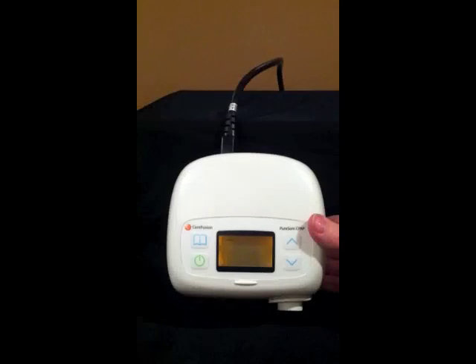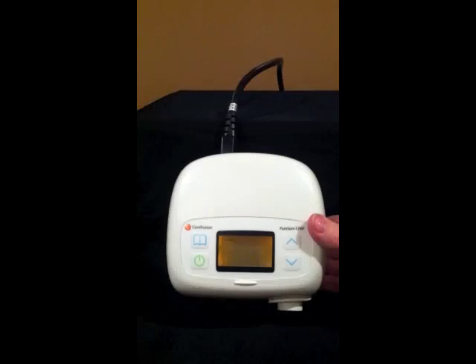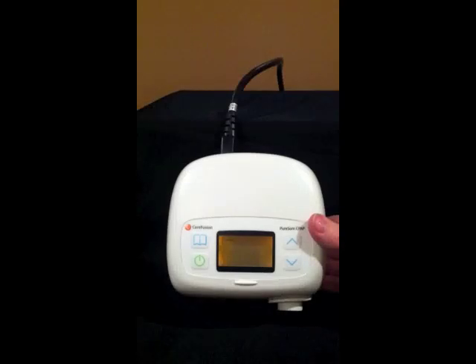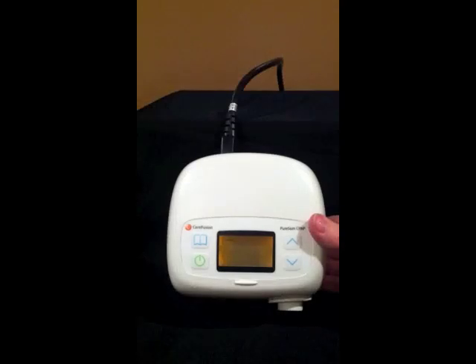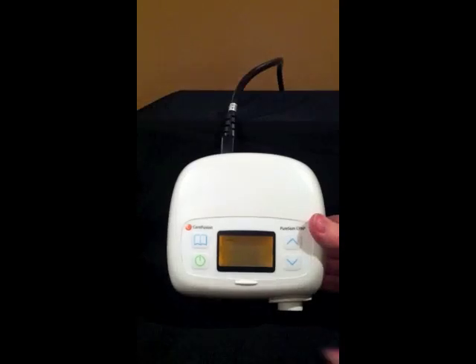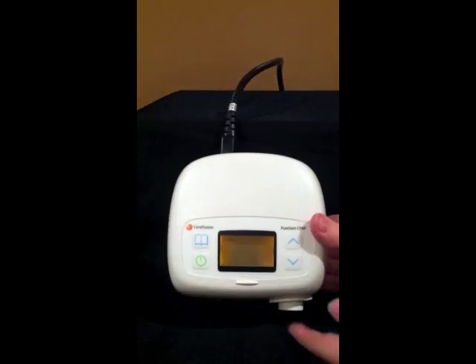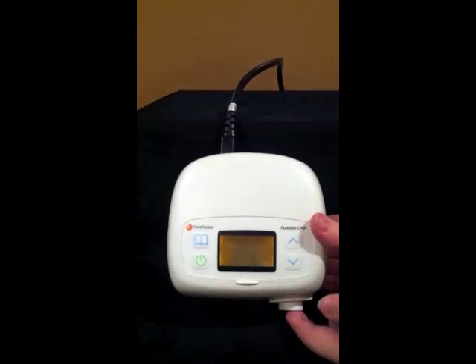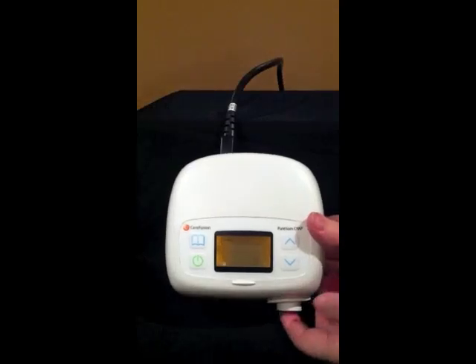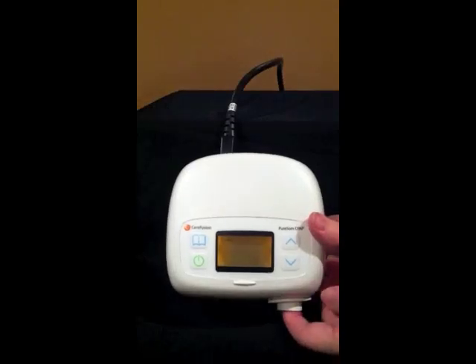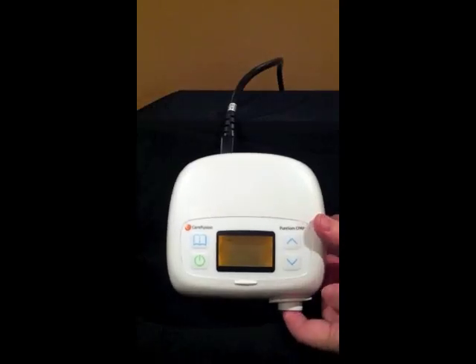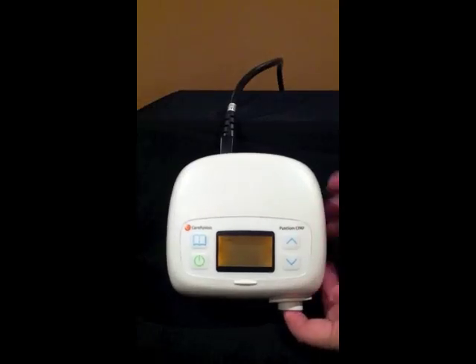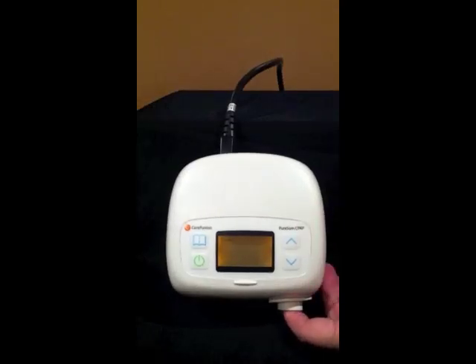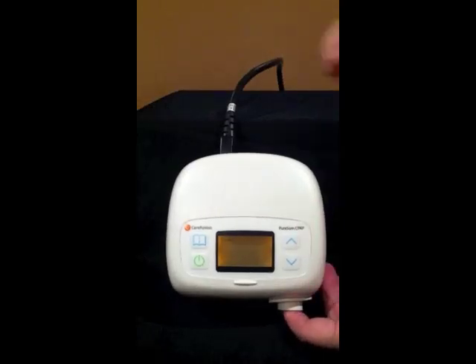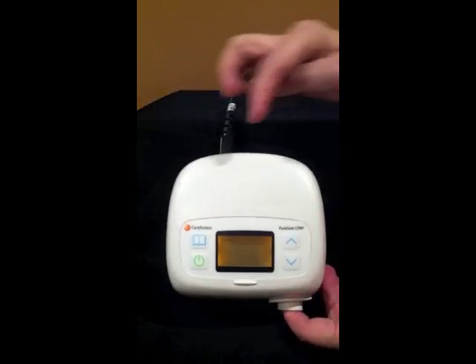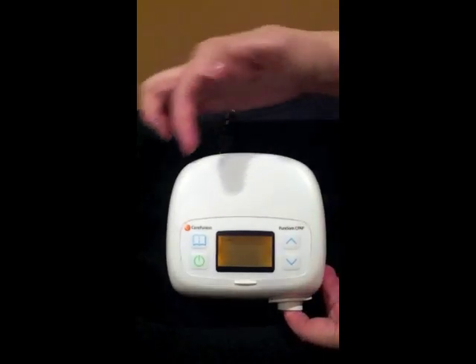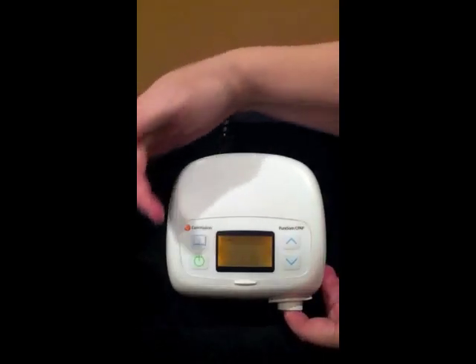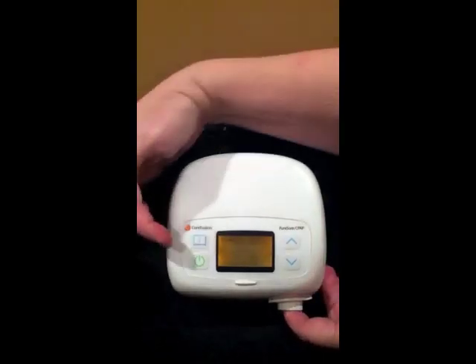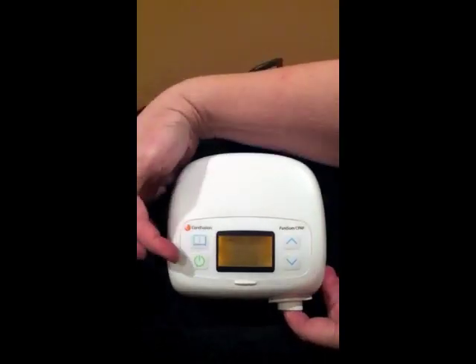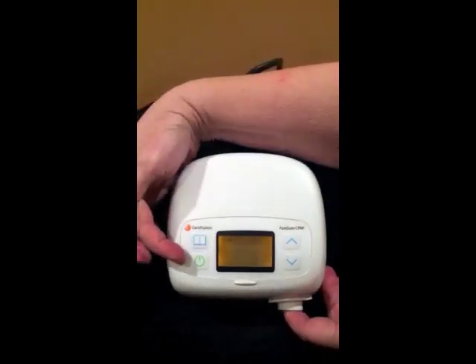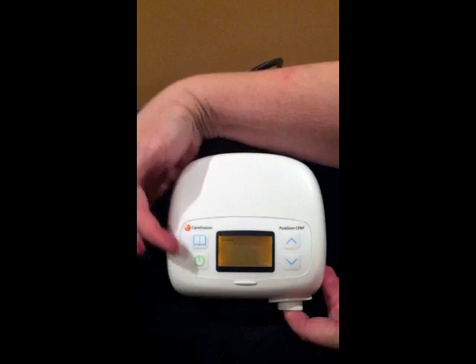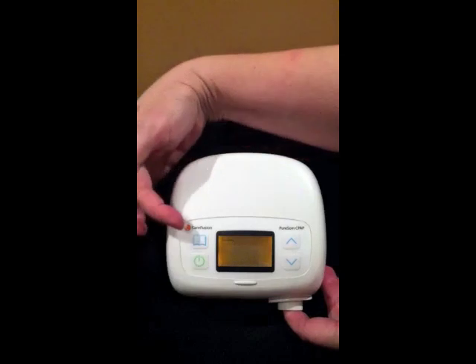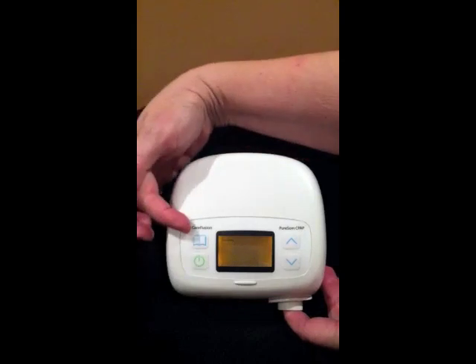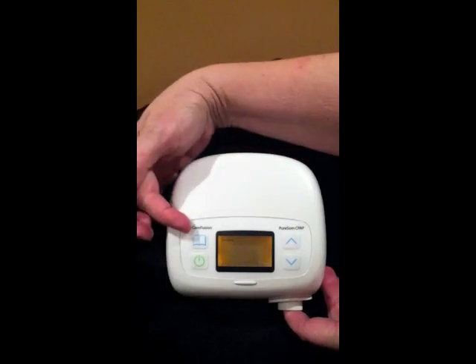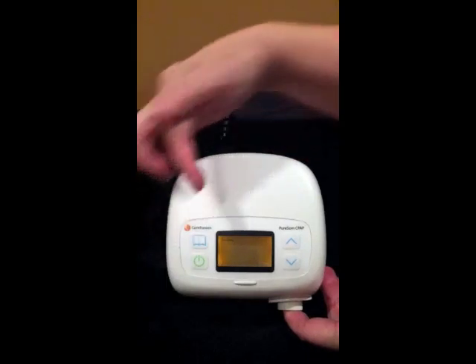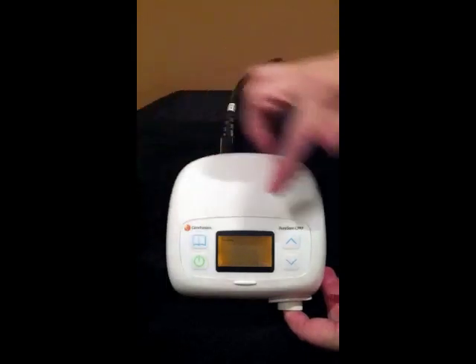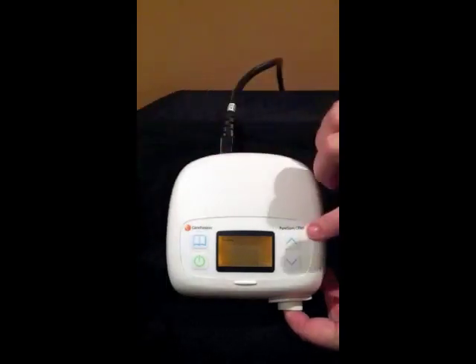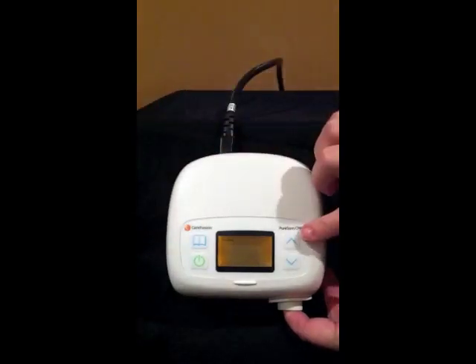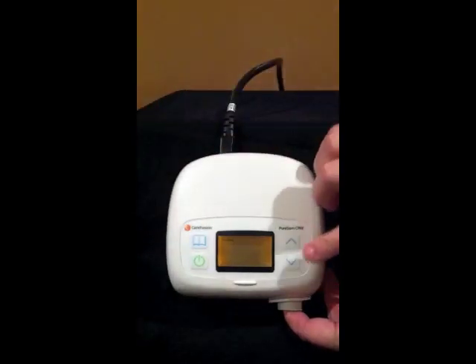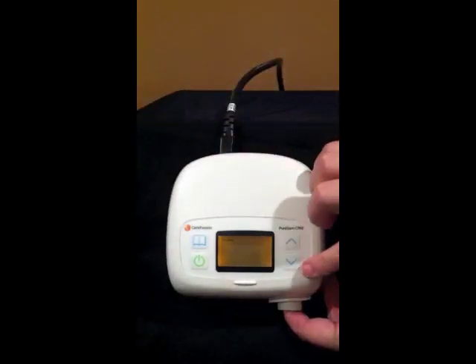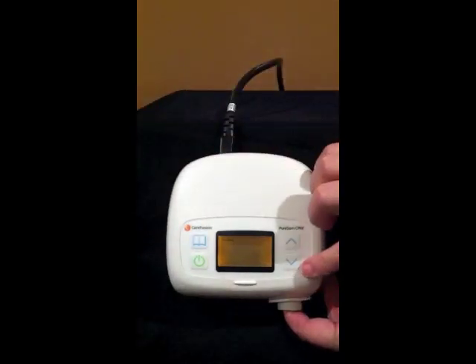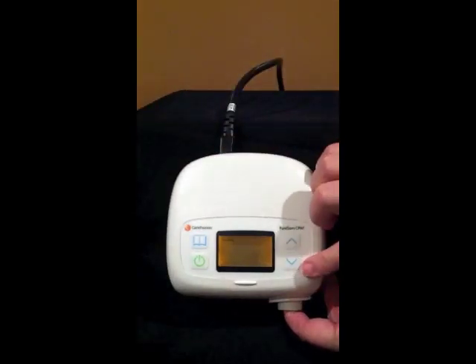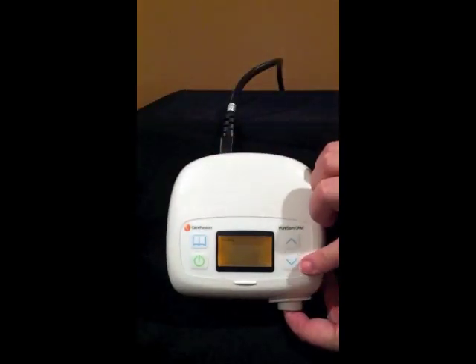Setting your PureSOM CPAP unit. On the front you will find your standby on/off button, menu button, and scroll up and down button.